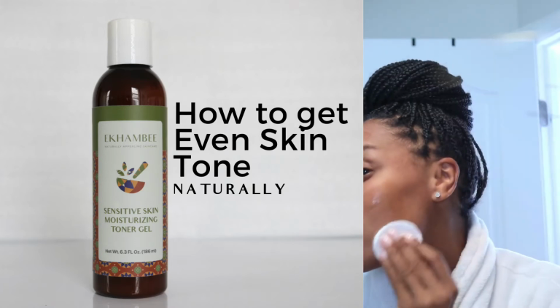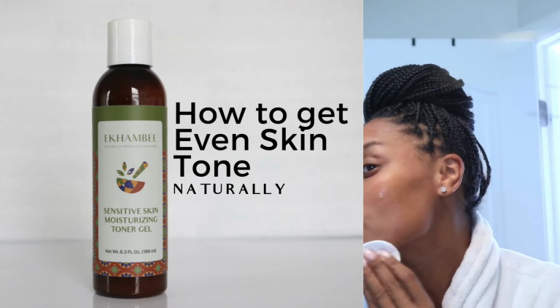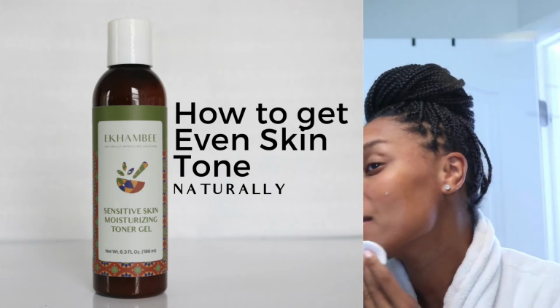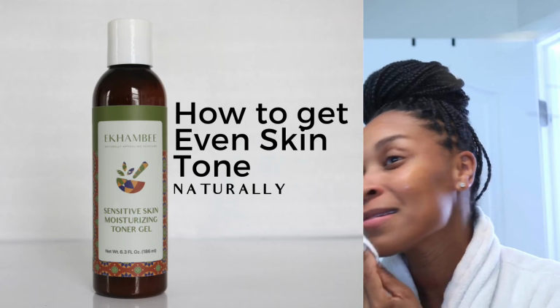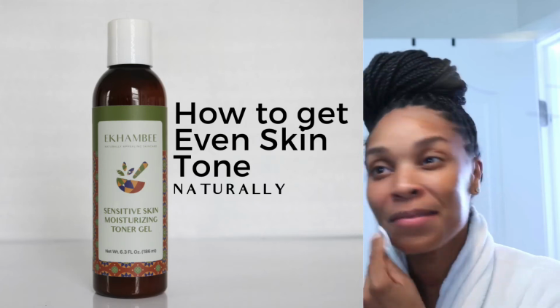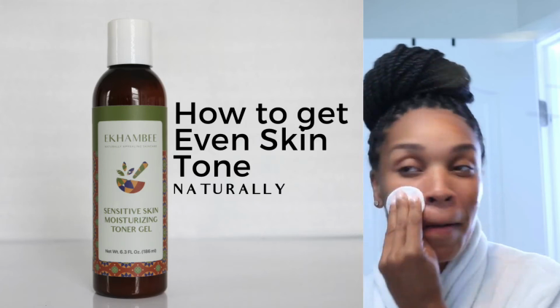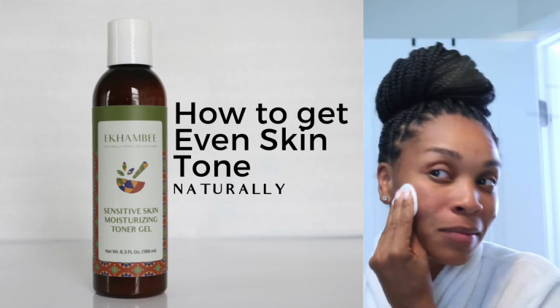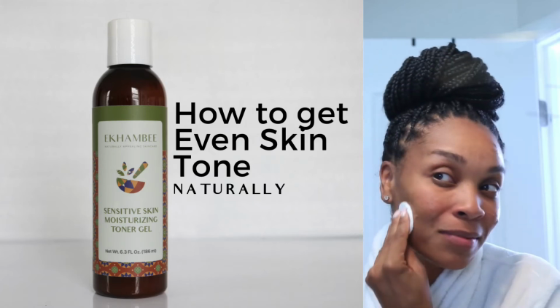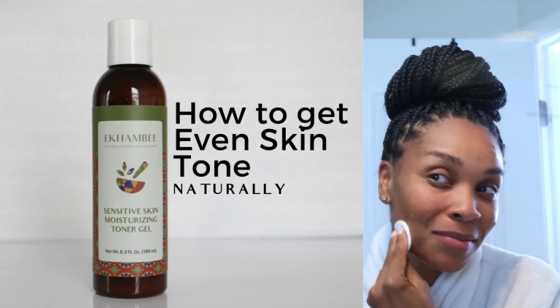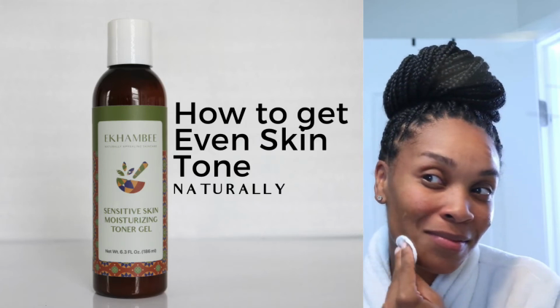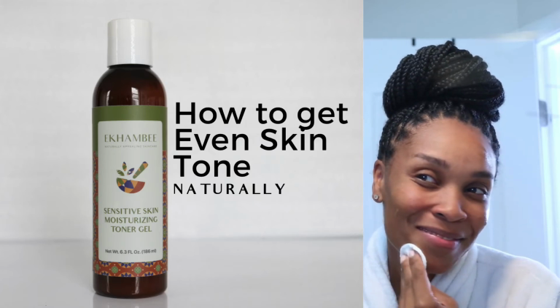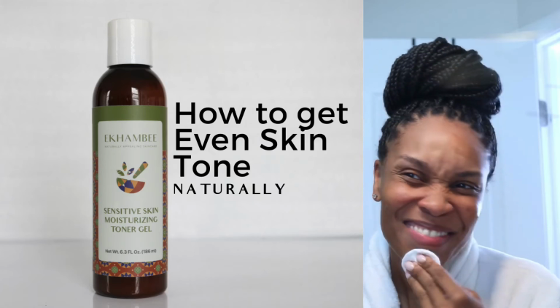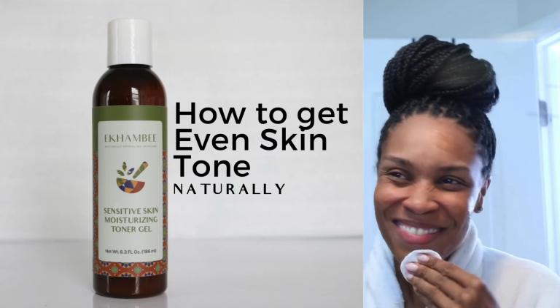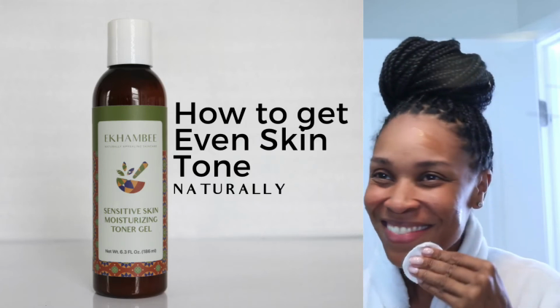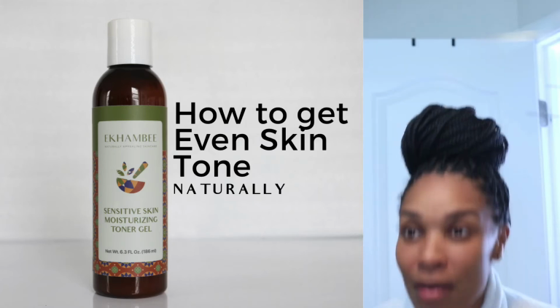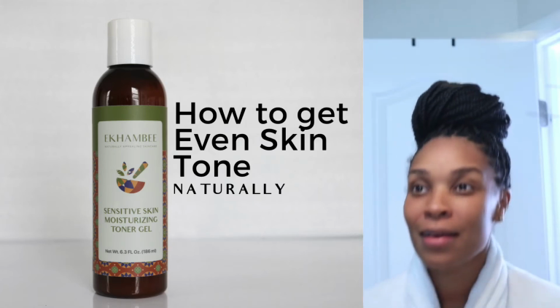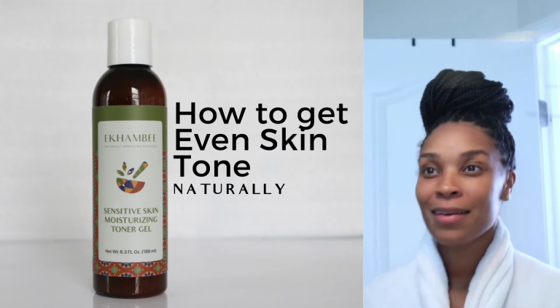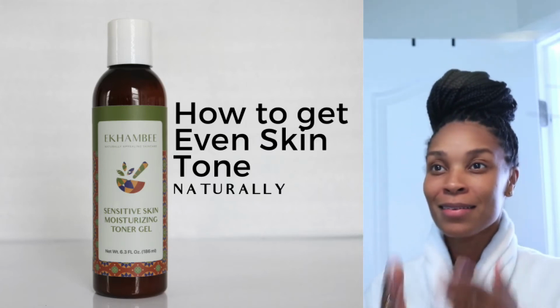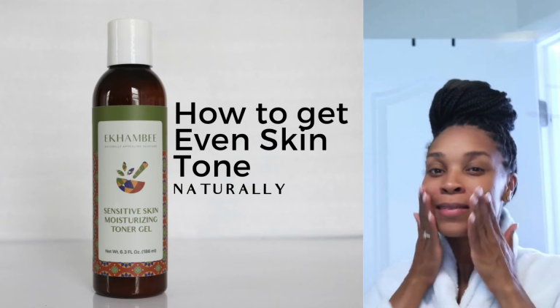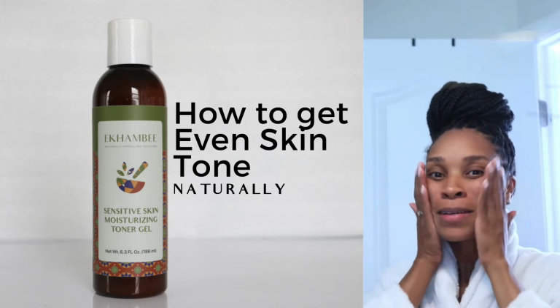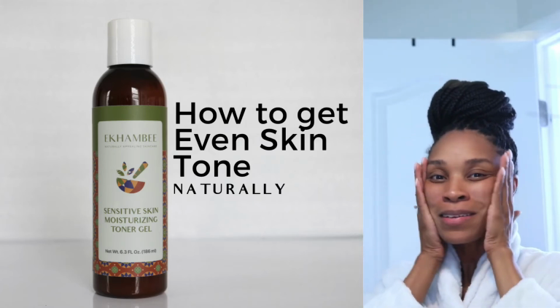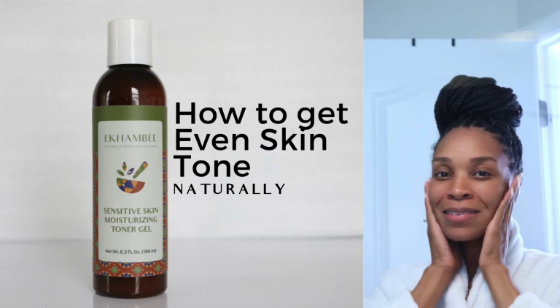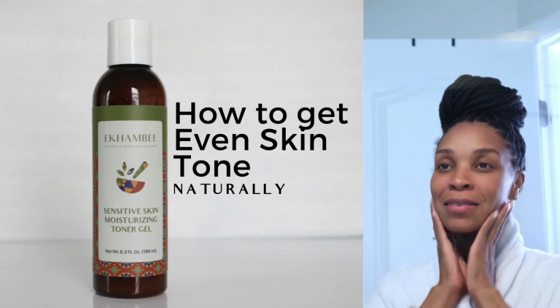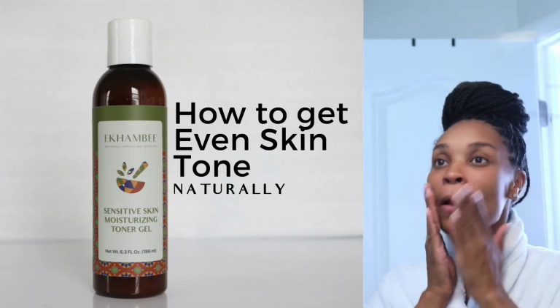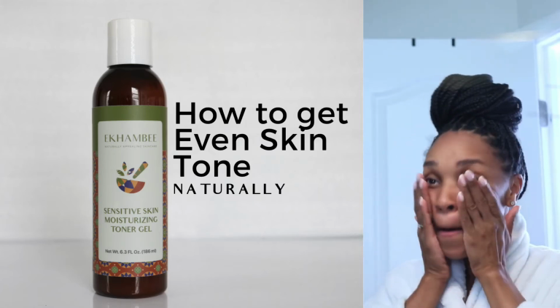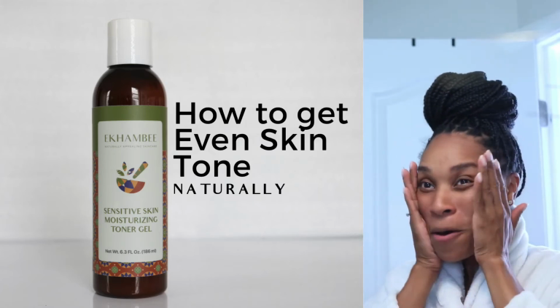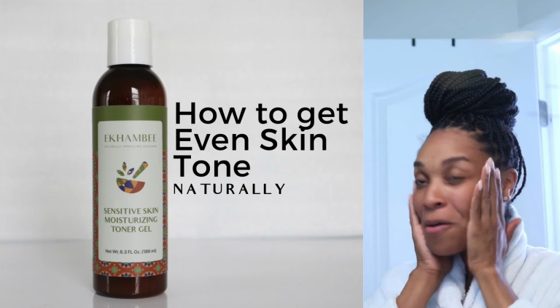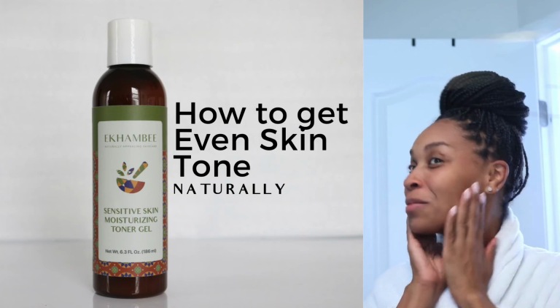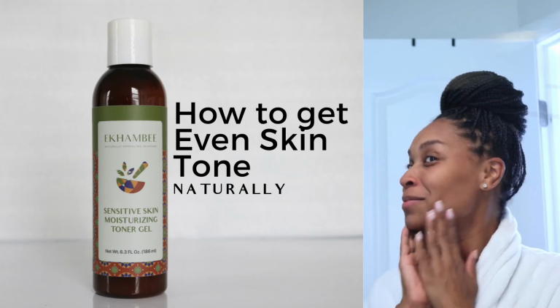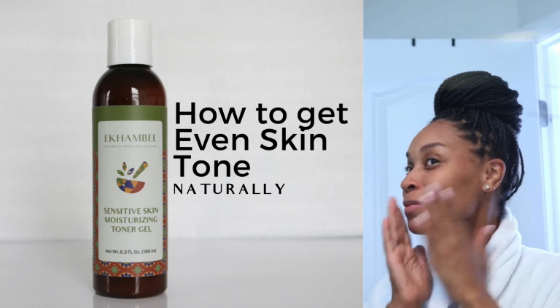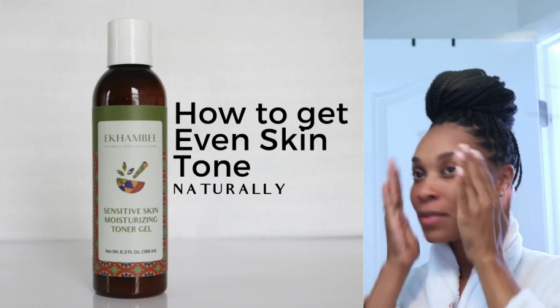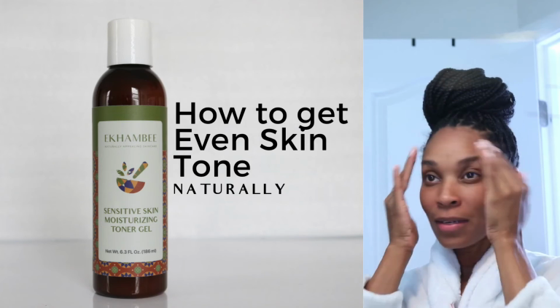With organic ingredients and no harsh sulfates, silicones, or fragrances, this is the toner that you'll need to start your day.